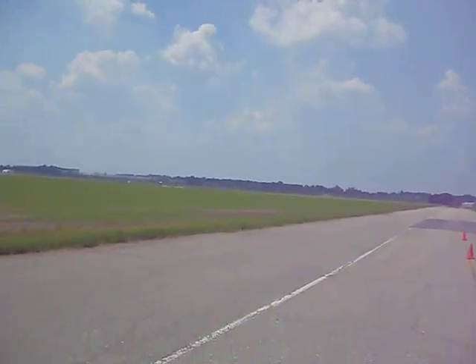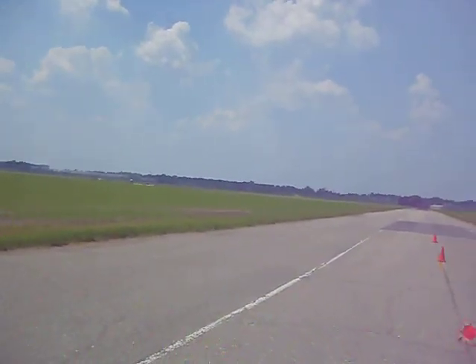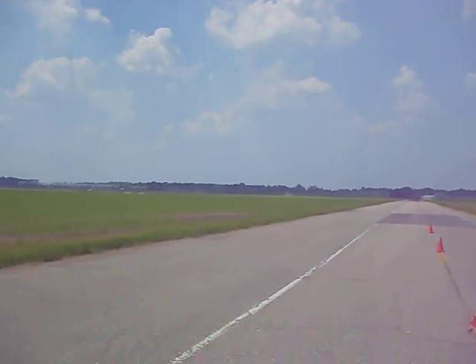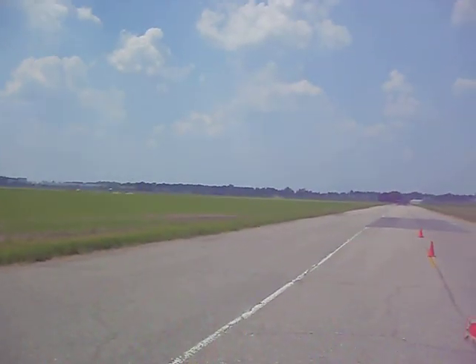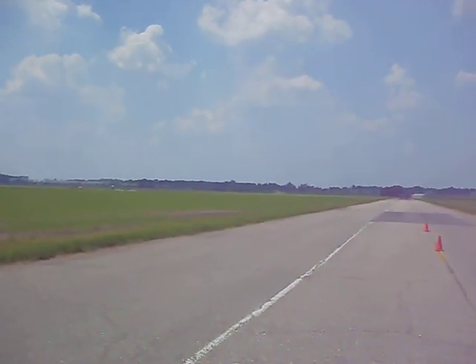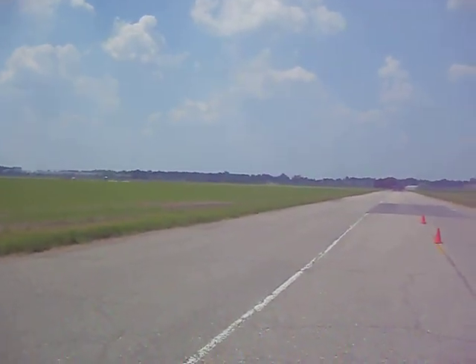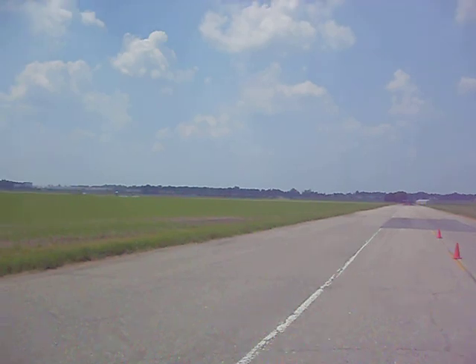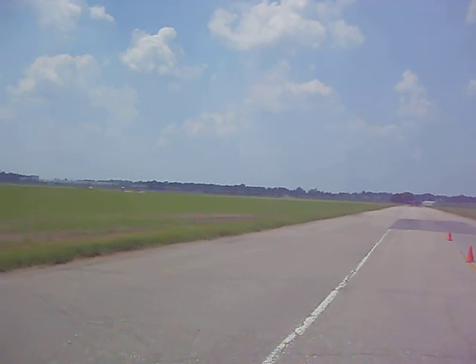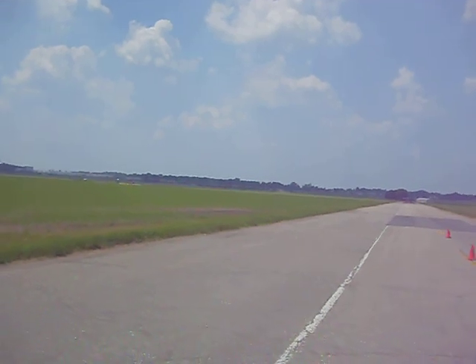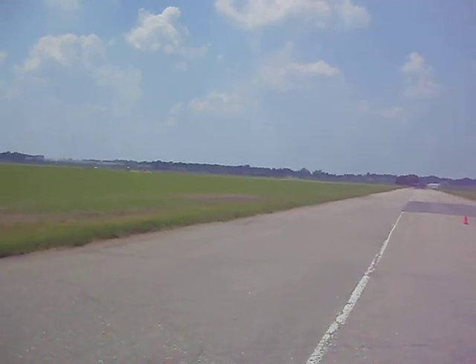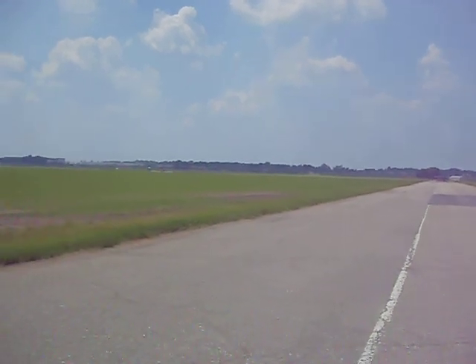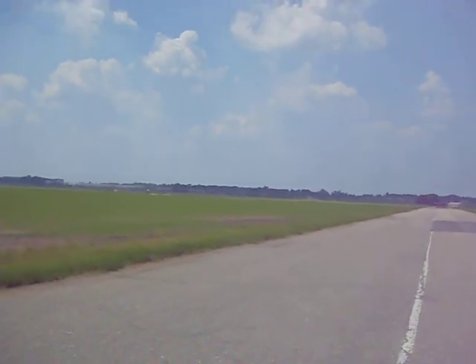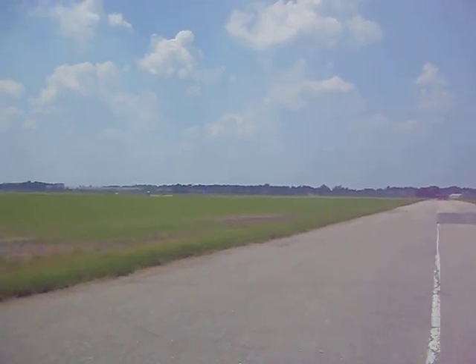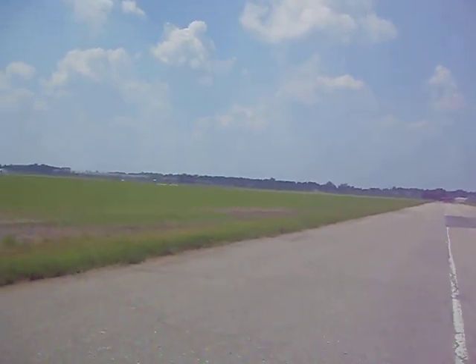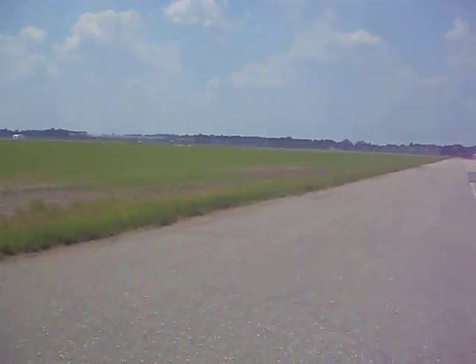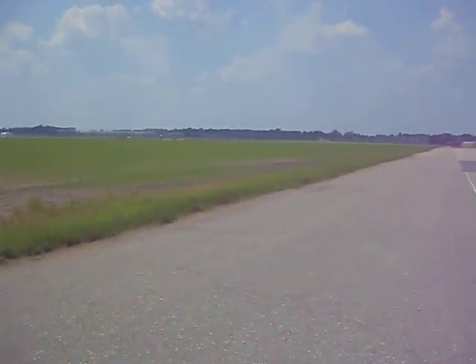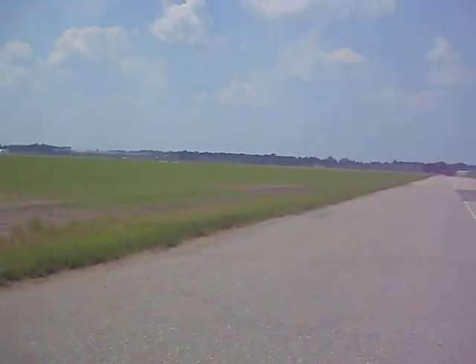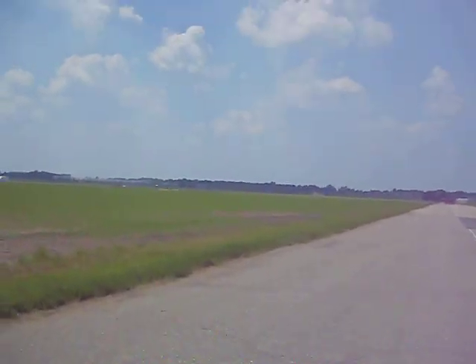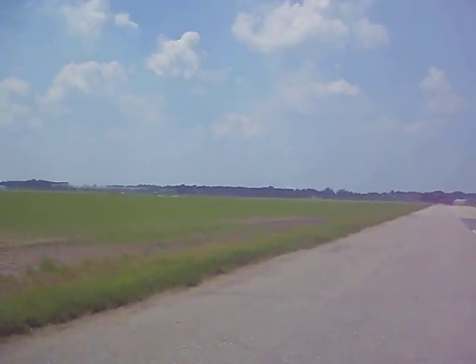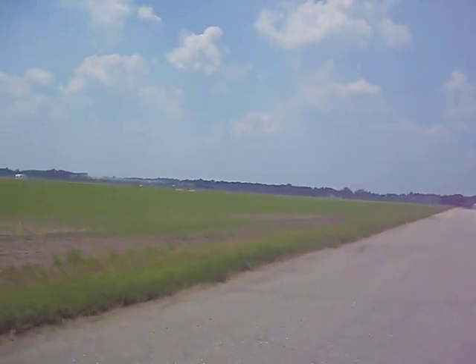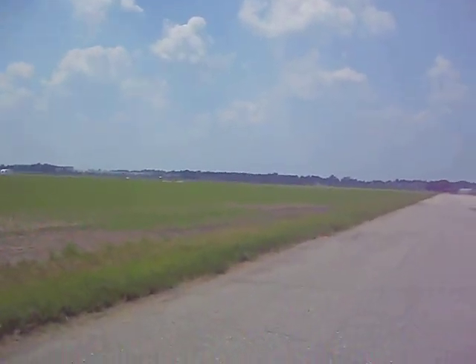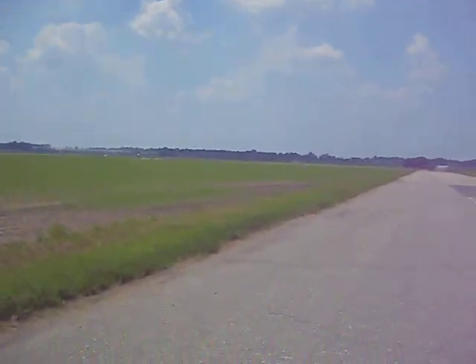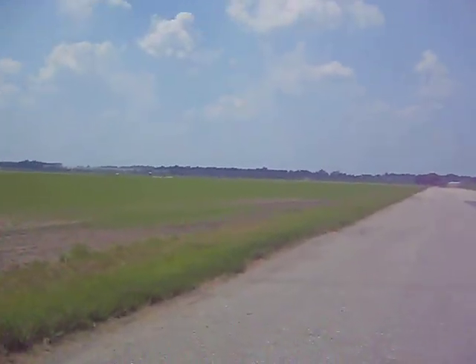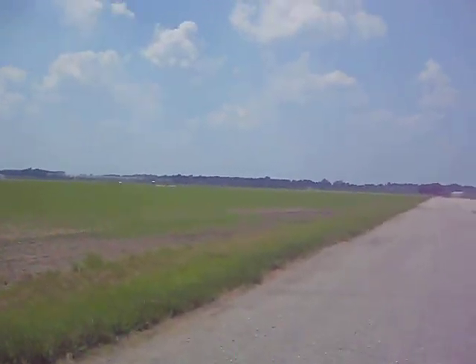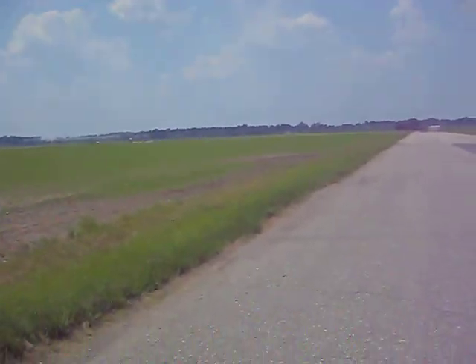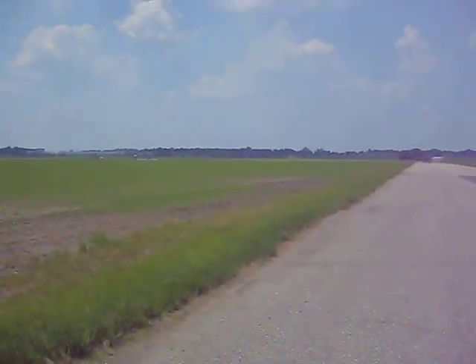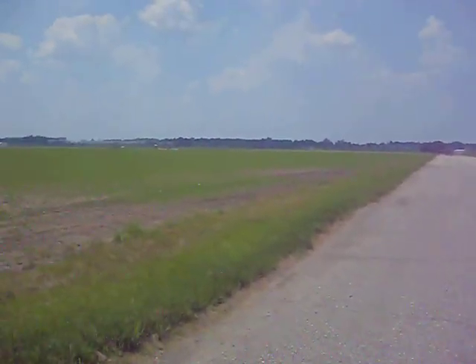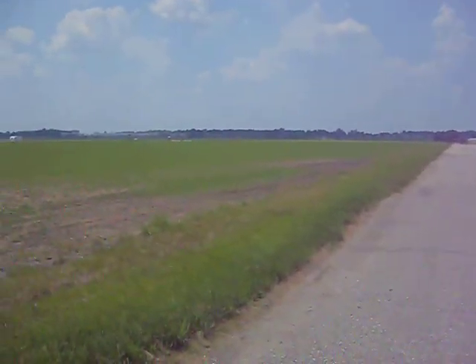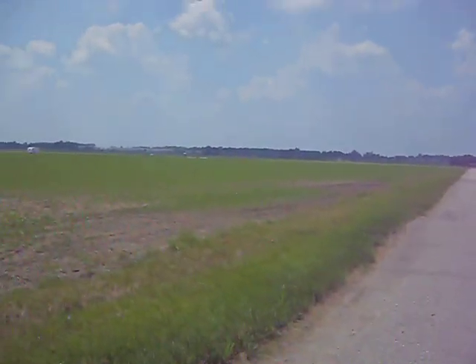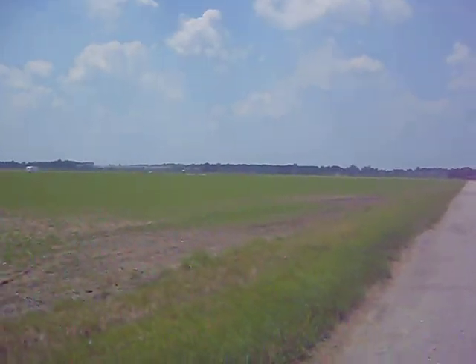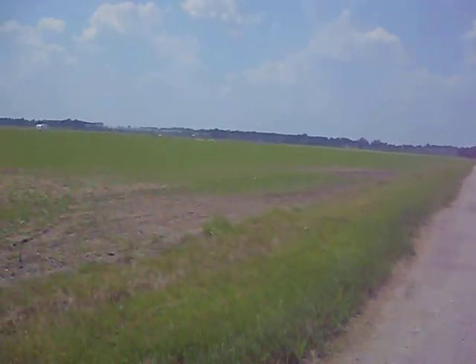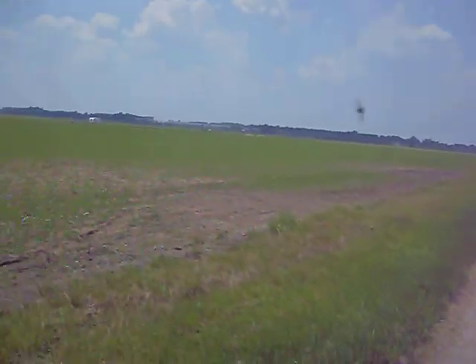Looks like they're coming down the back straightaway now. Try and get a little closer, see if I can't get you guys to see it.